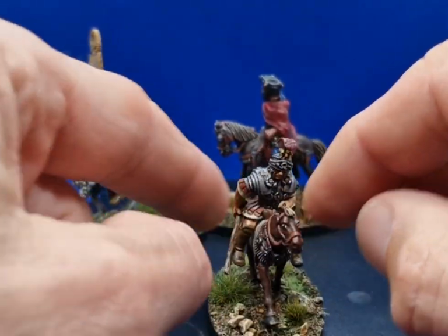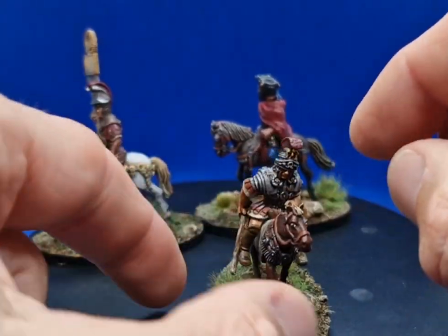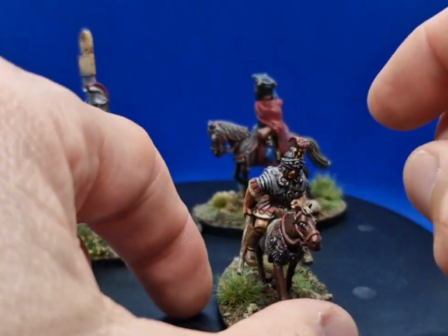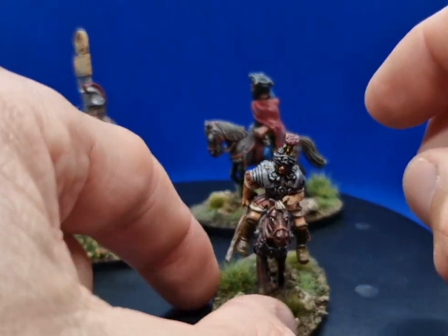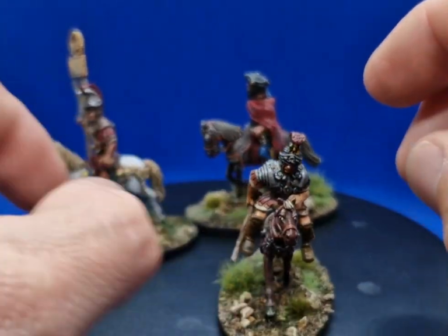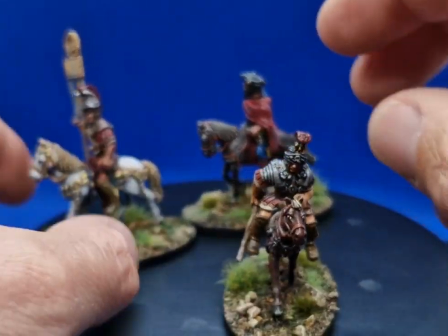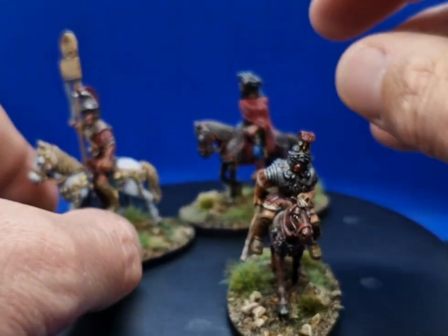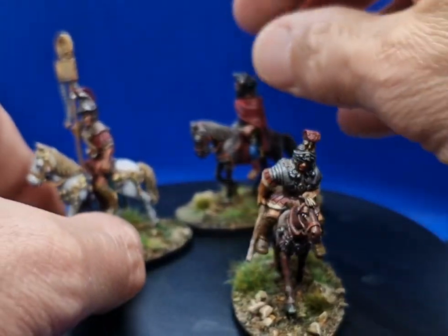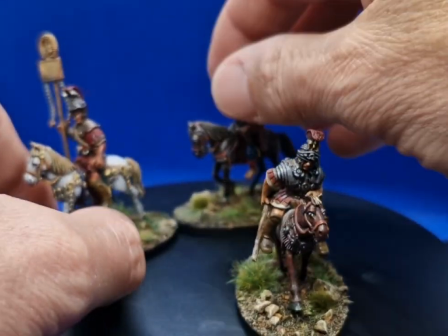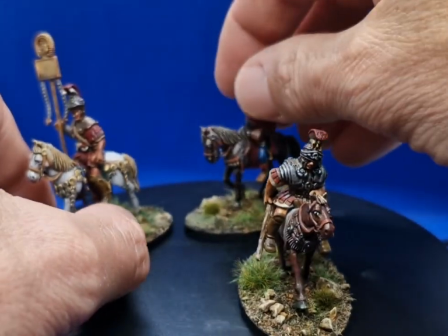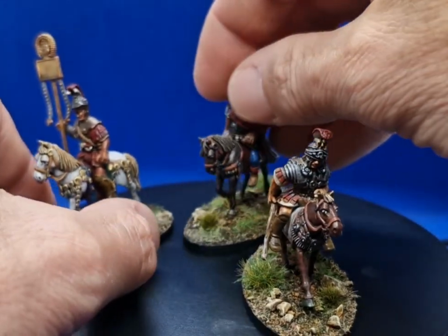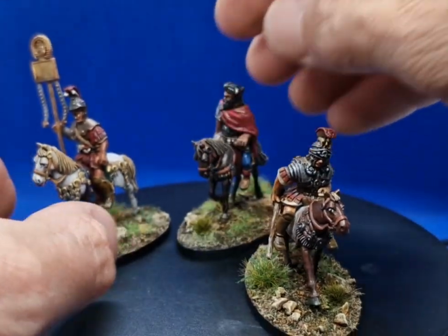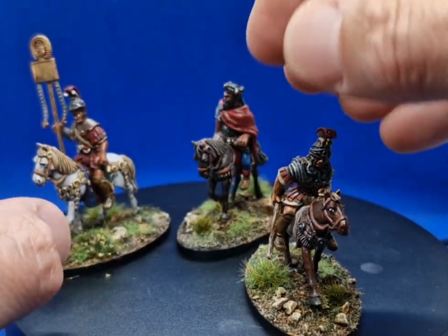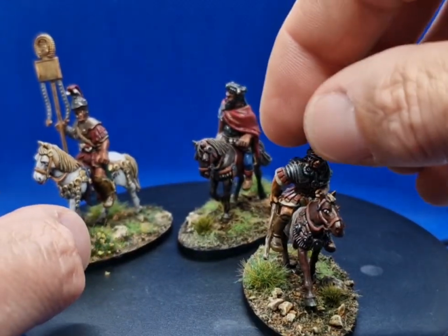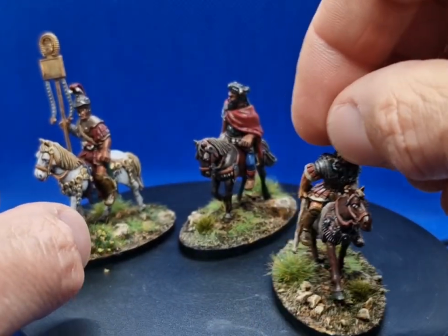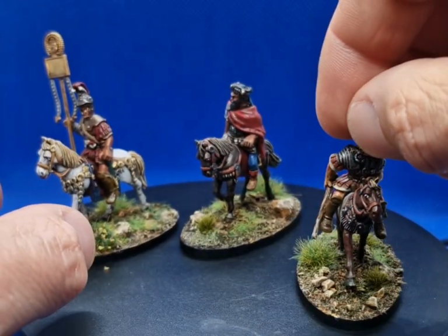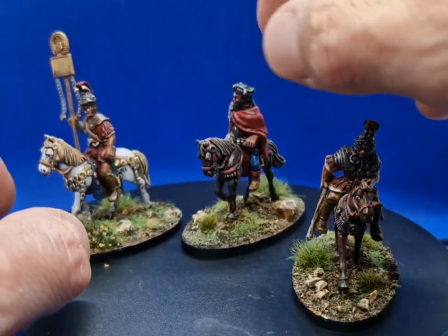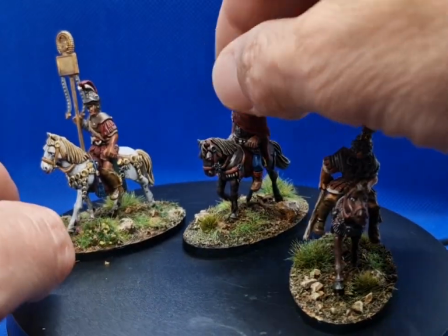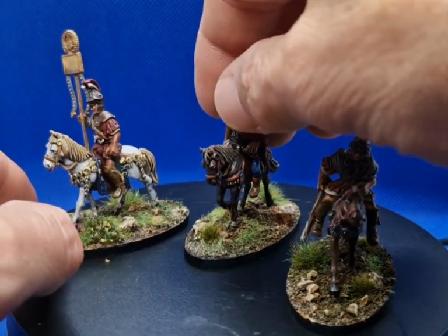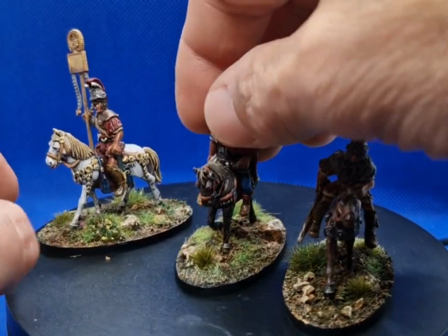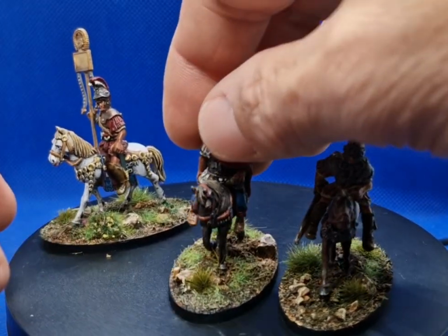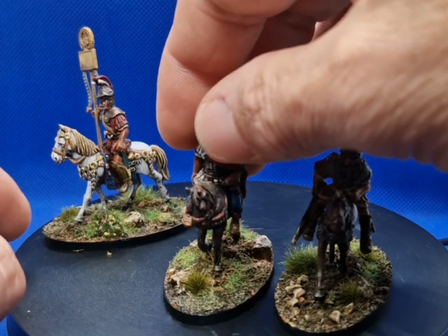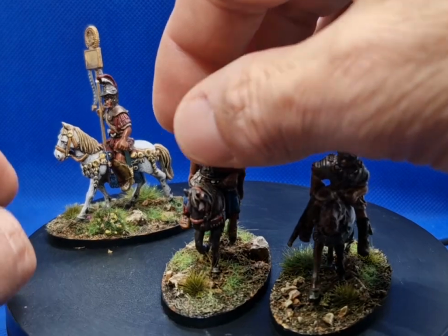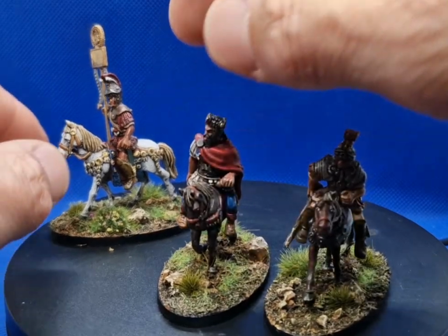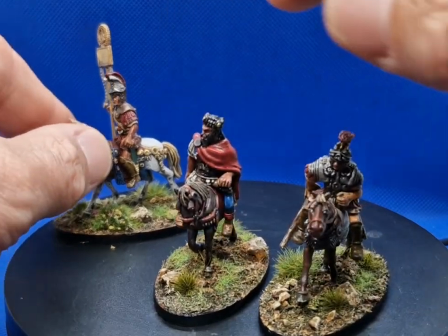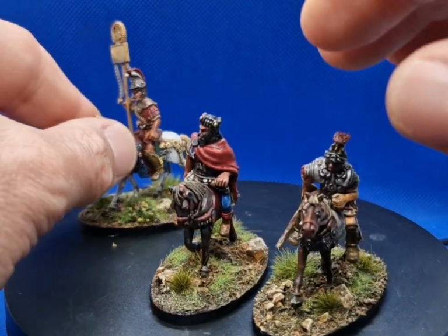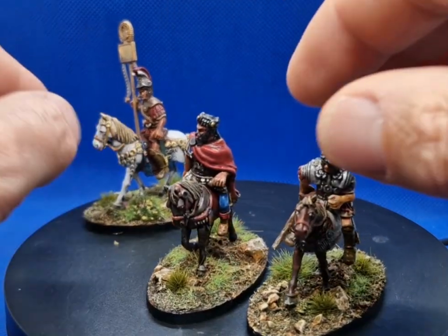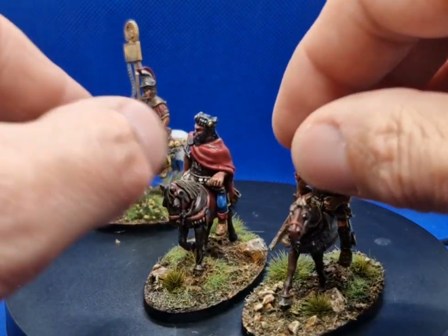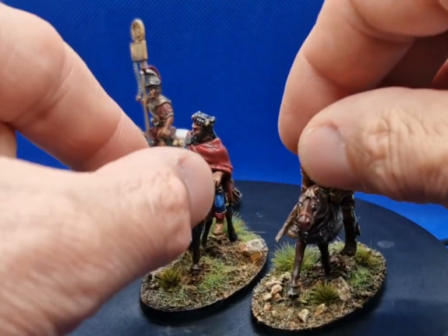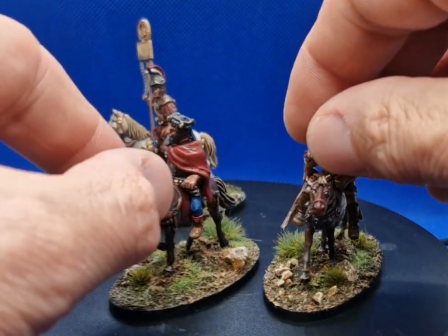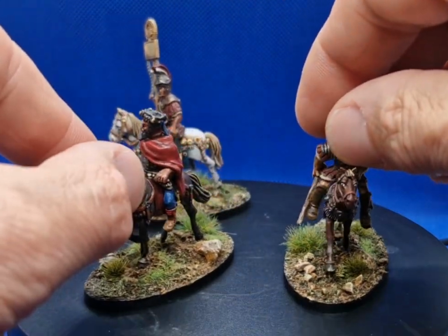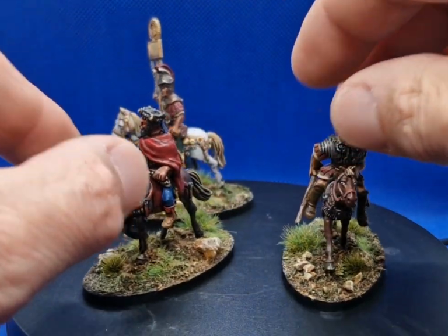Beautiful miniatures. Aventine, as you may know, is closing down late 2025.